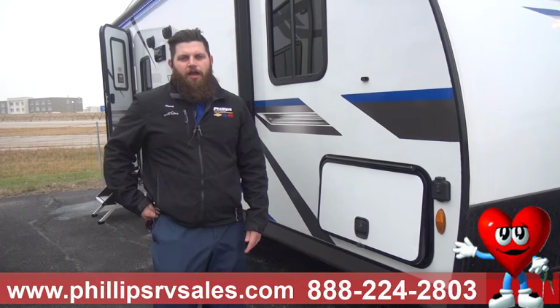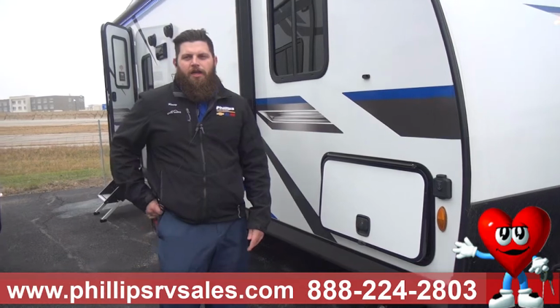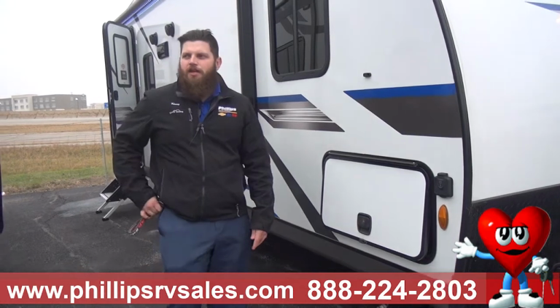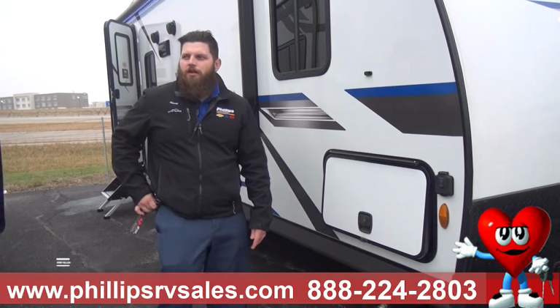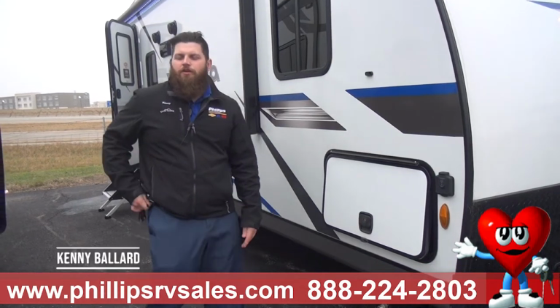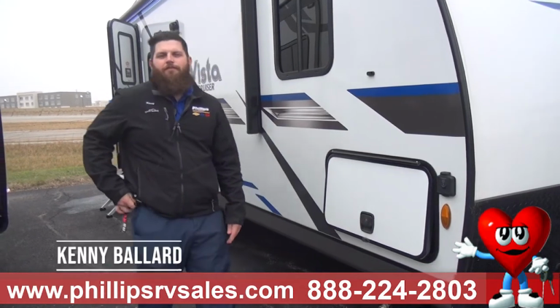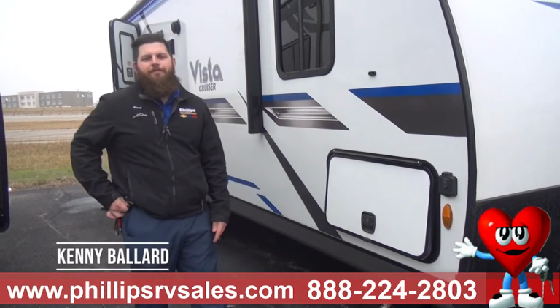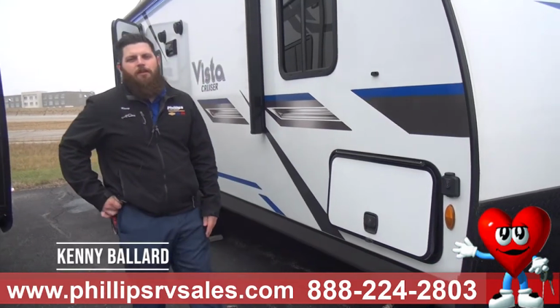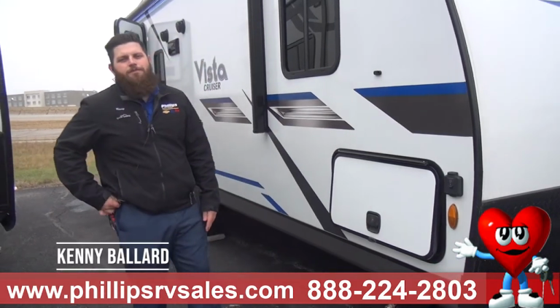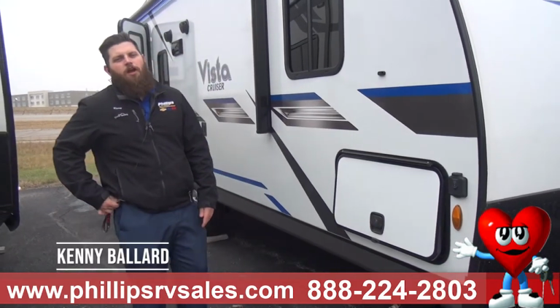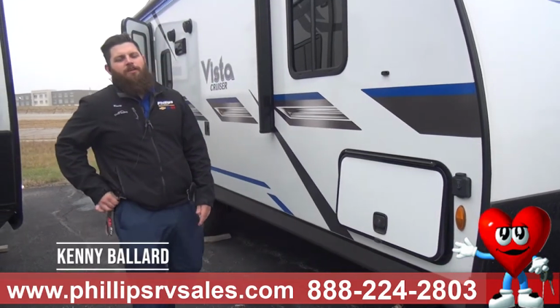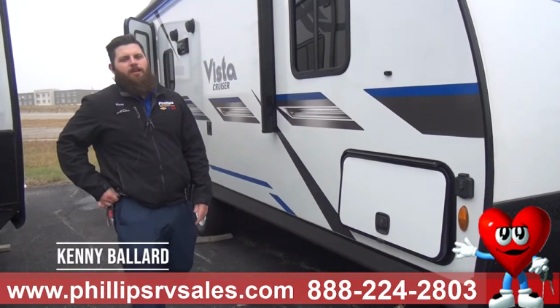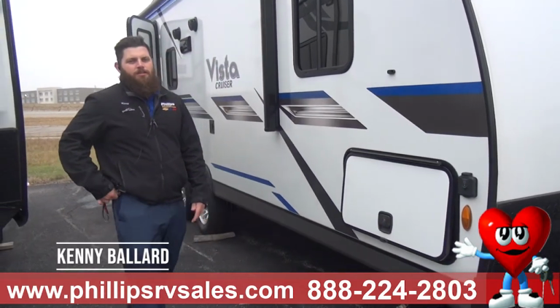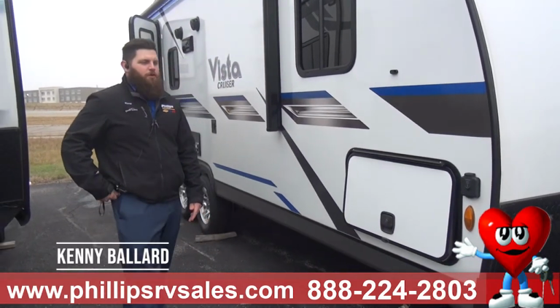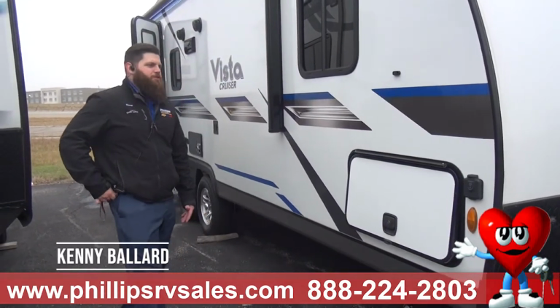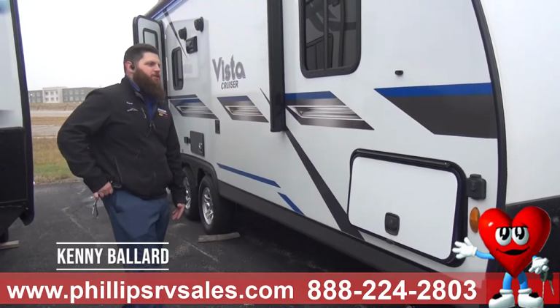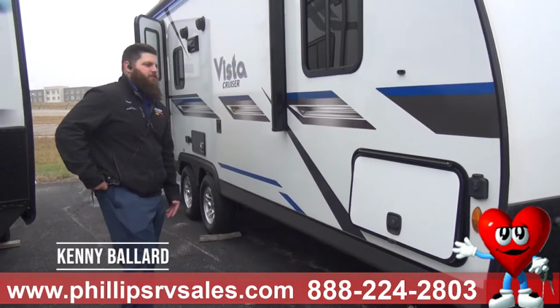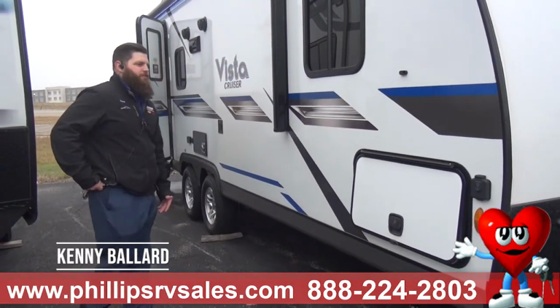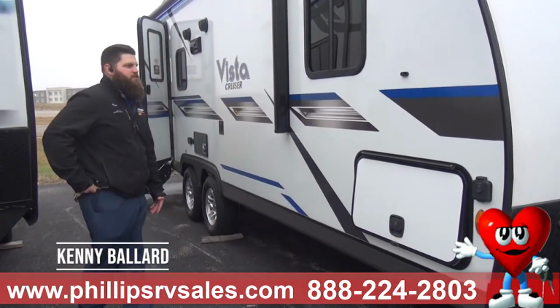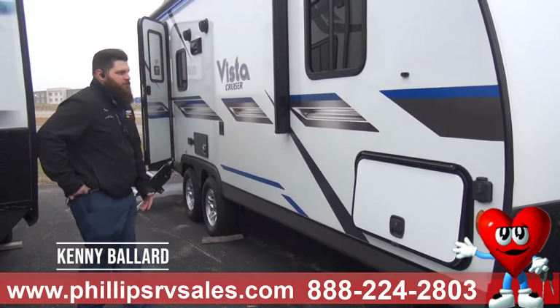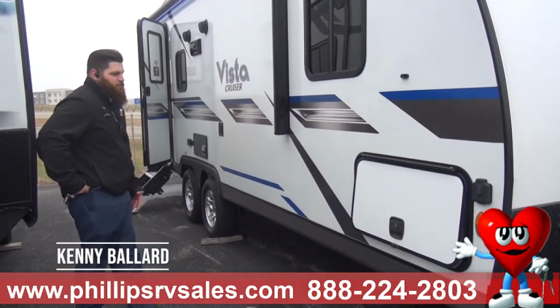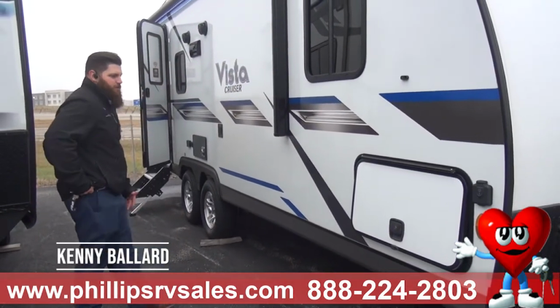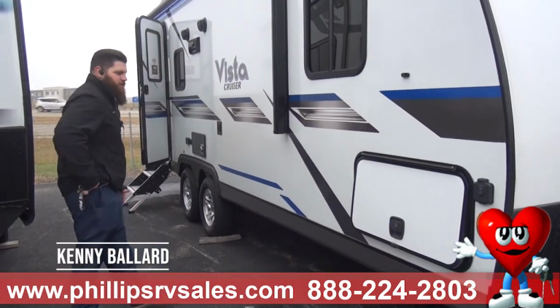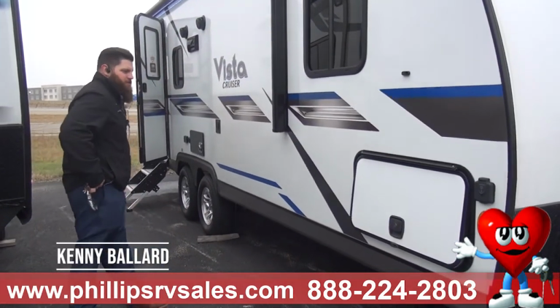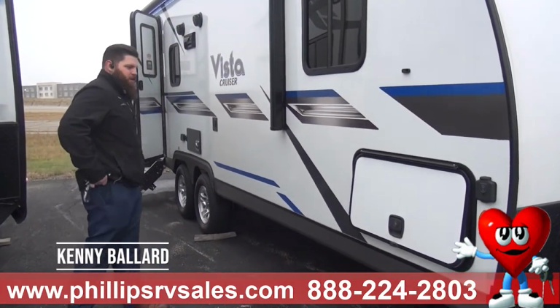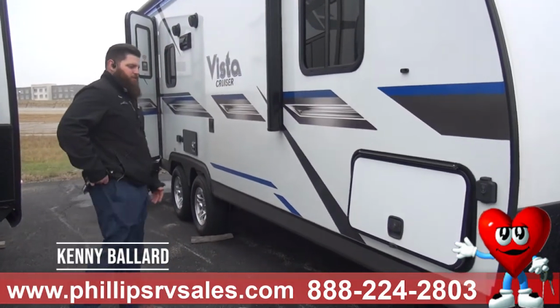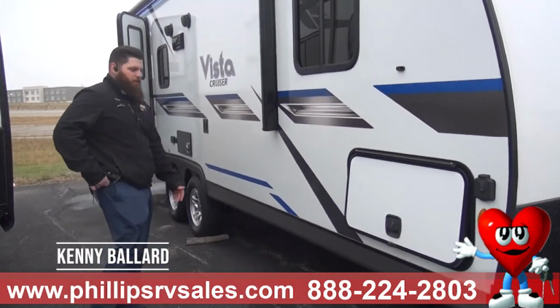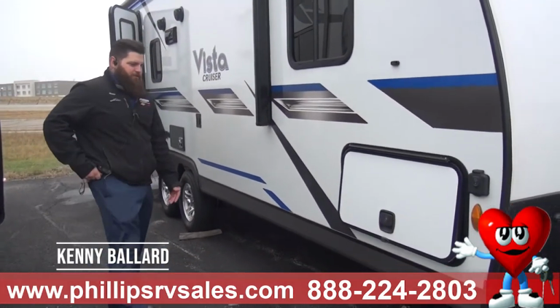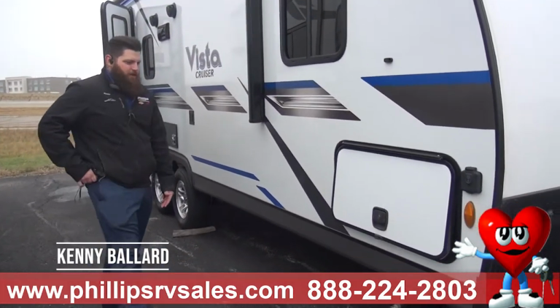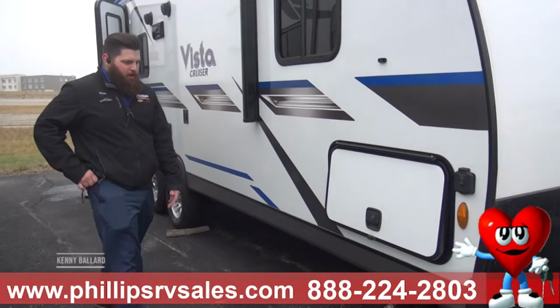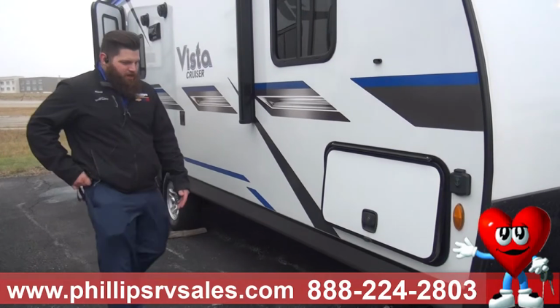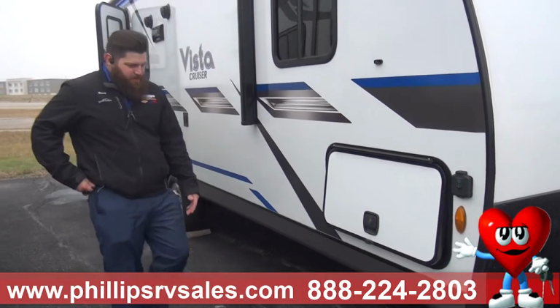Hey guys, Kenny over at Philips RV. I just want to show you this Vista Cruiser. This is a 23RSS.